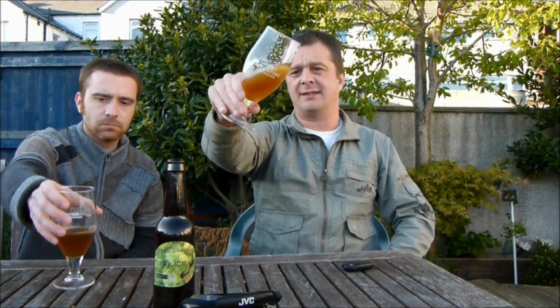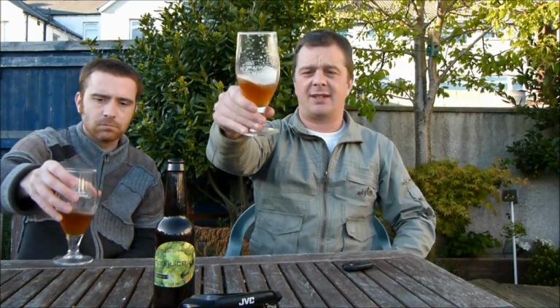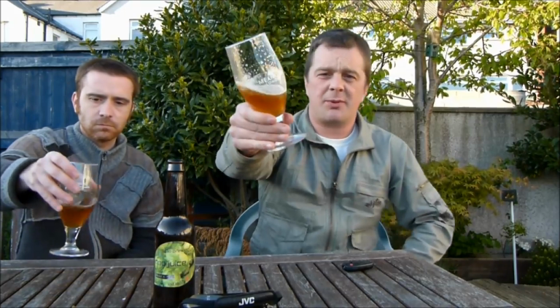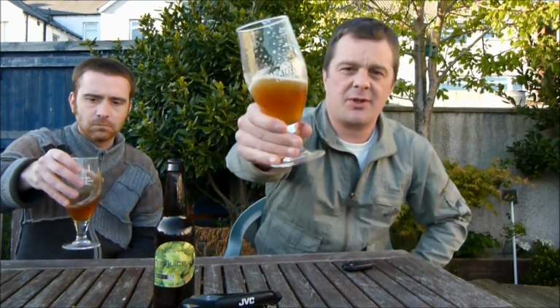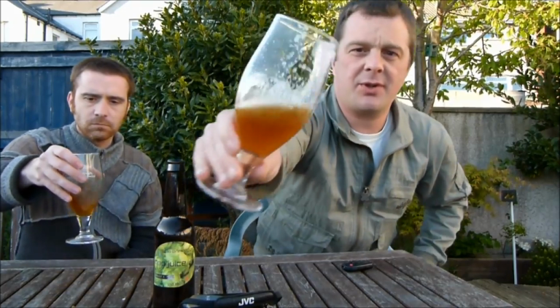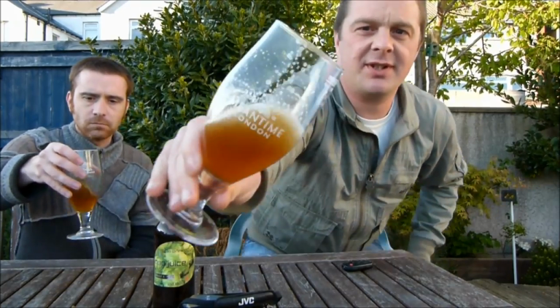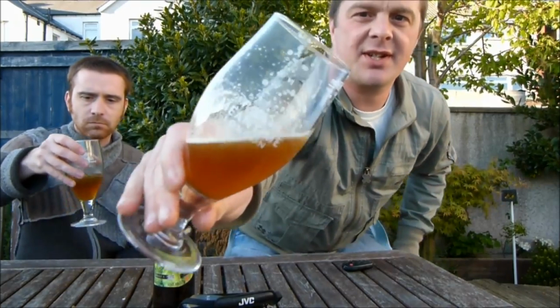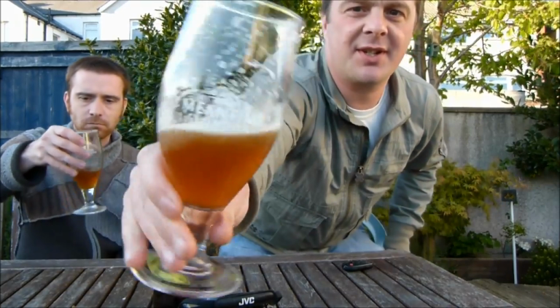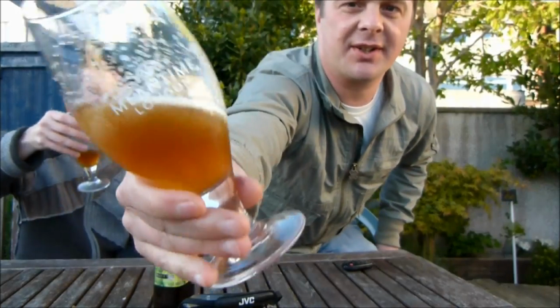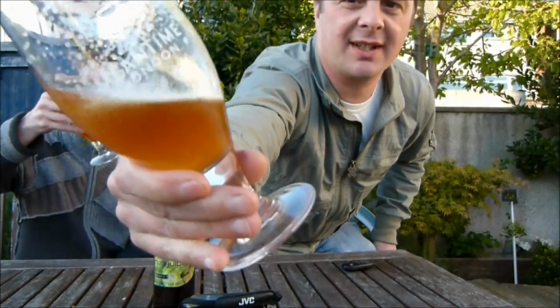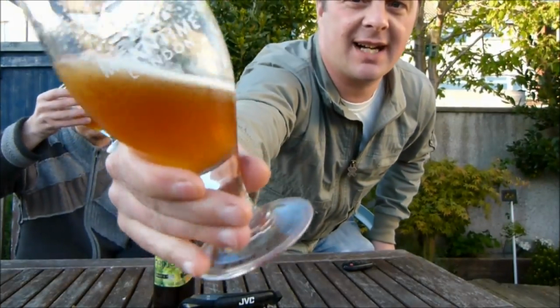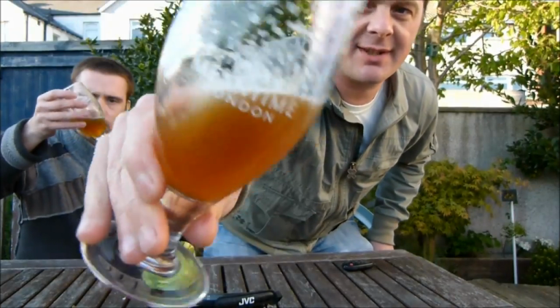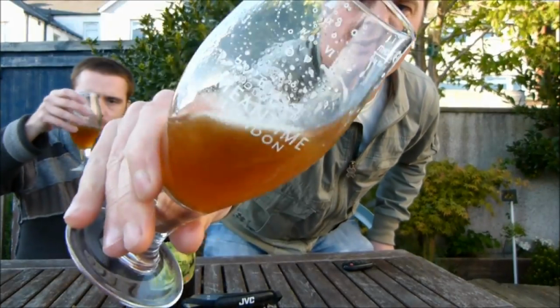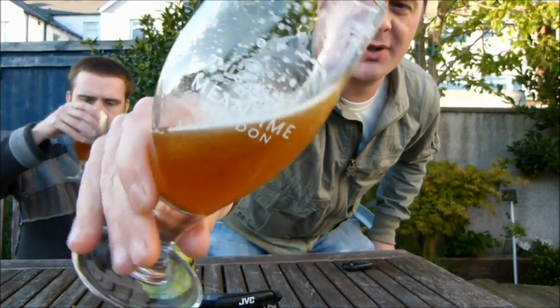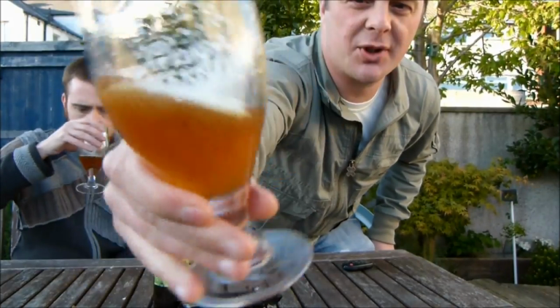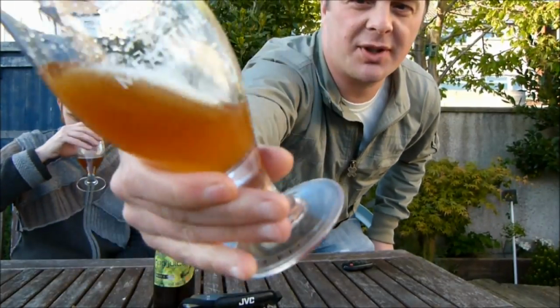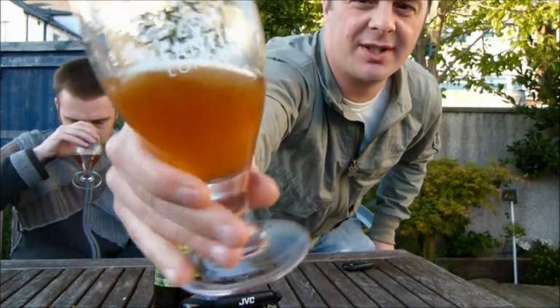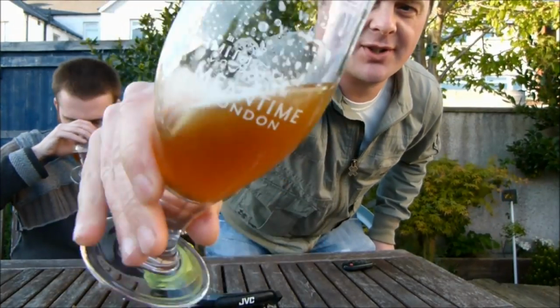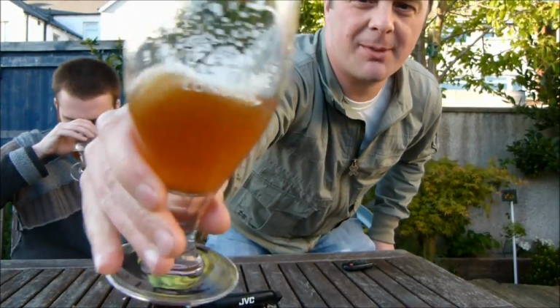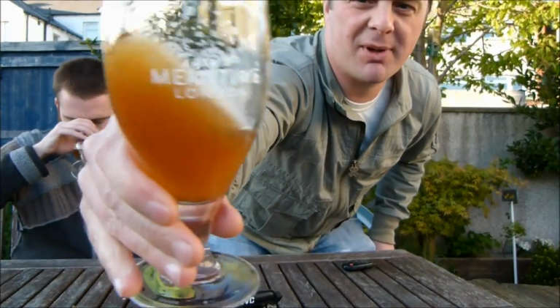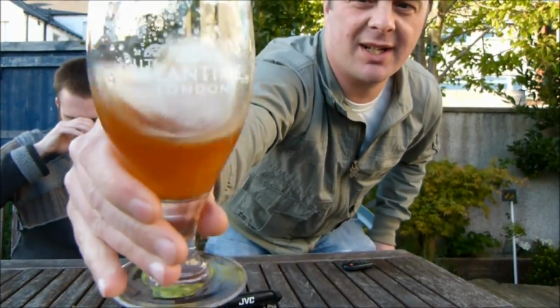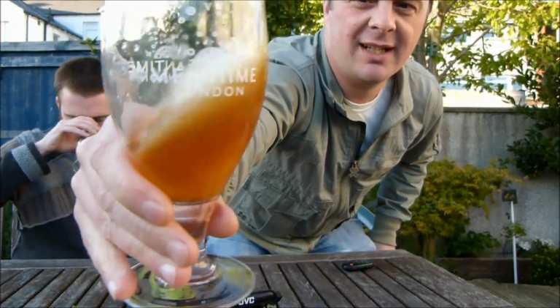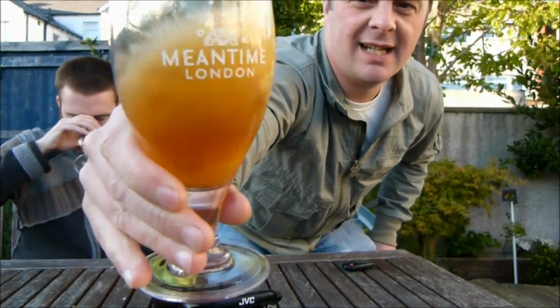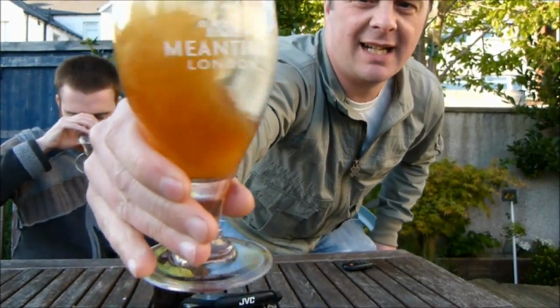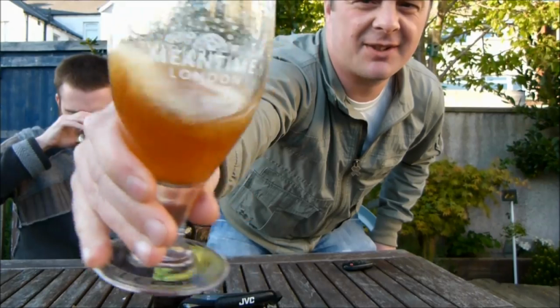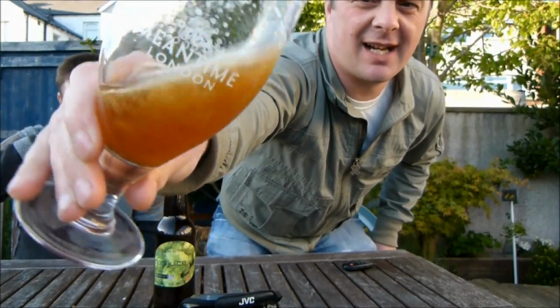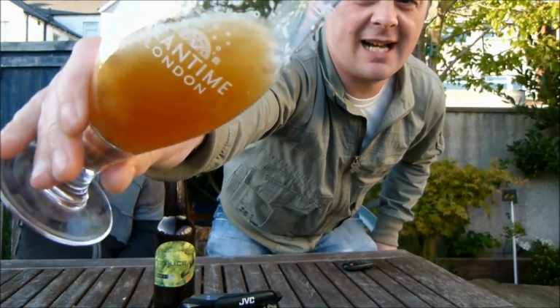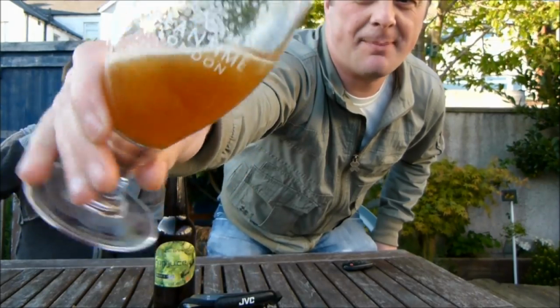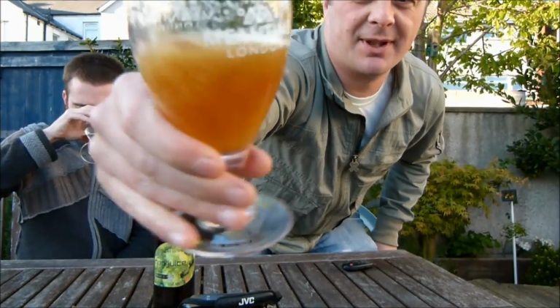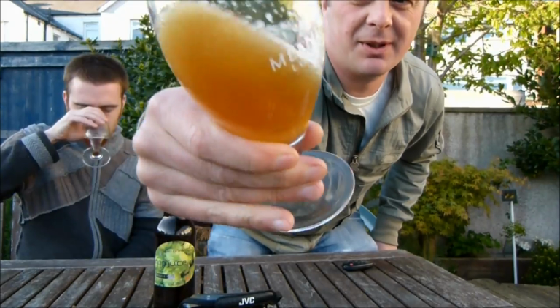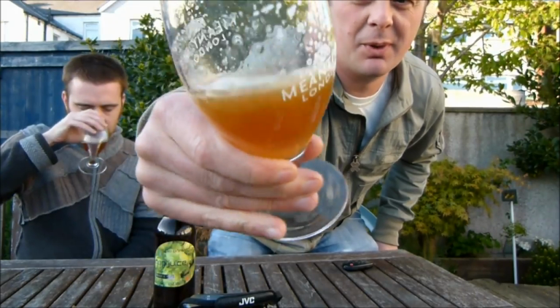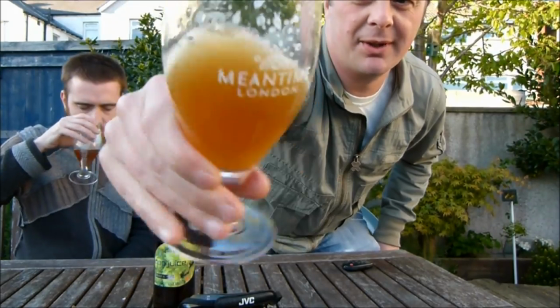I just want to show you the conditioning on the beer. It looks absolutely wonderful.